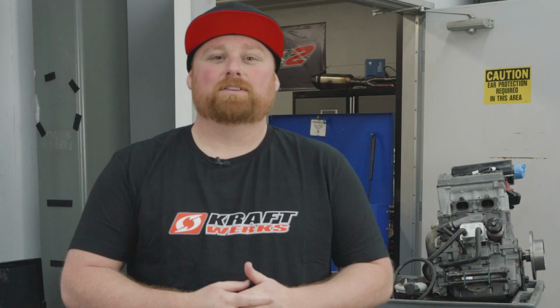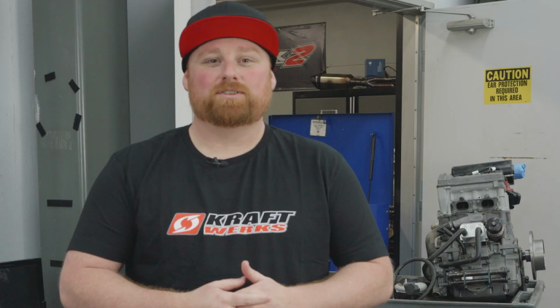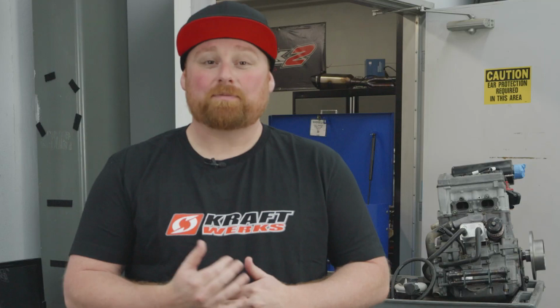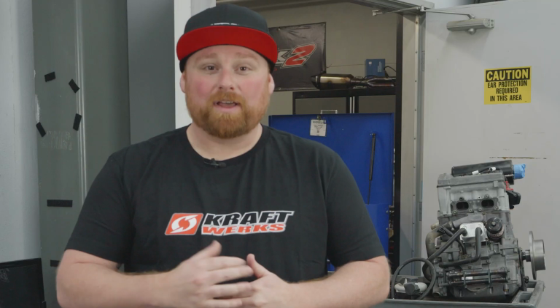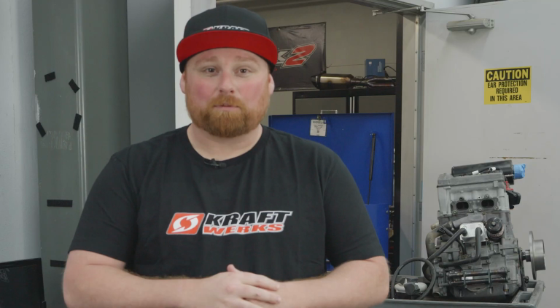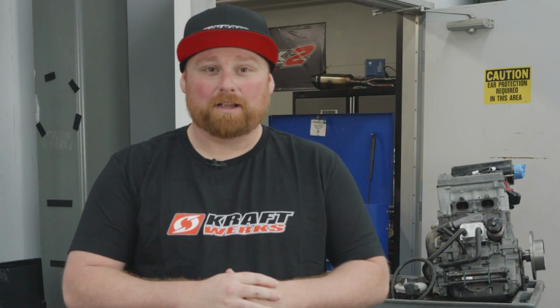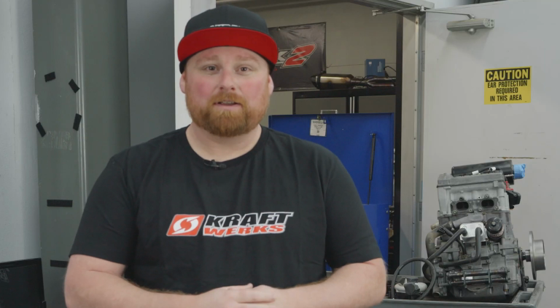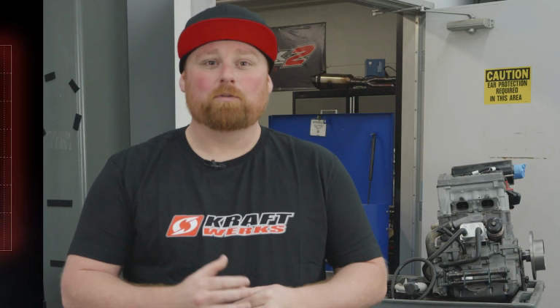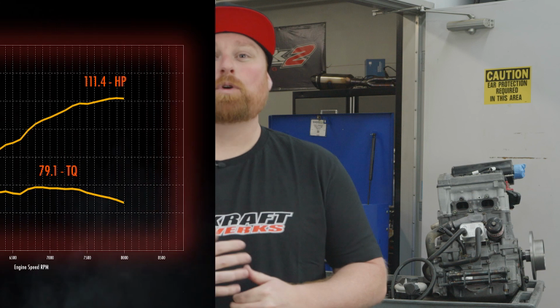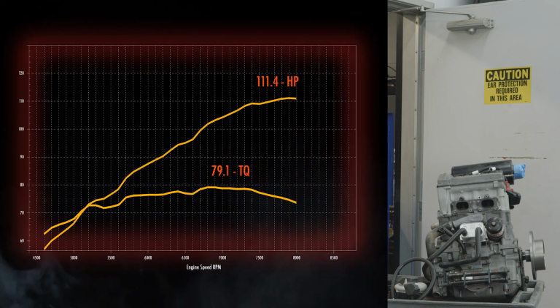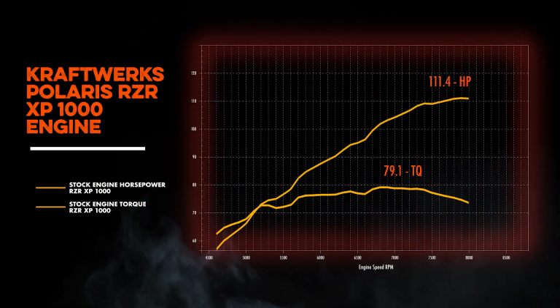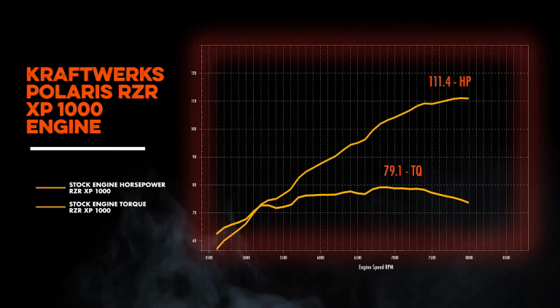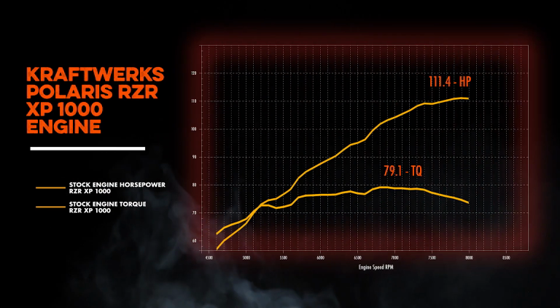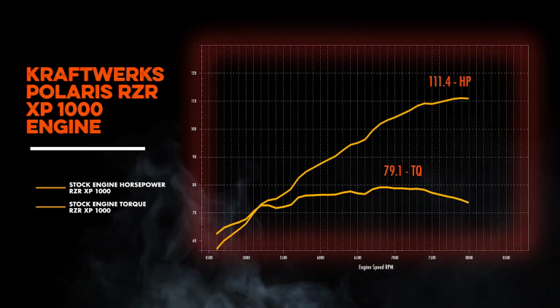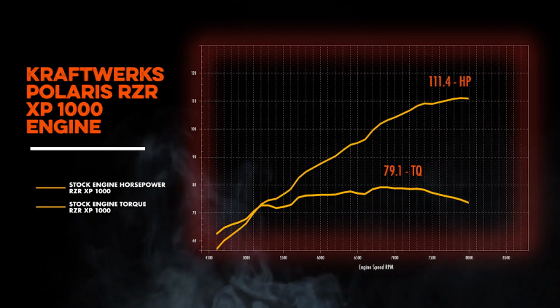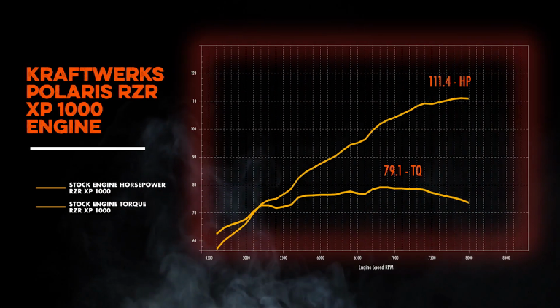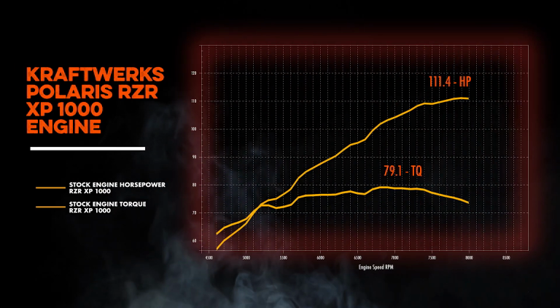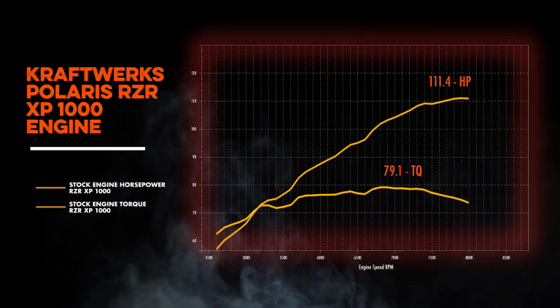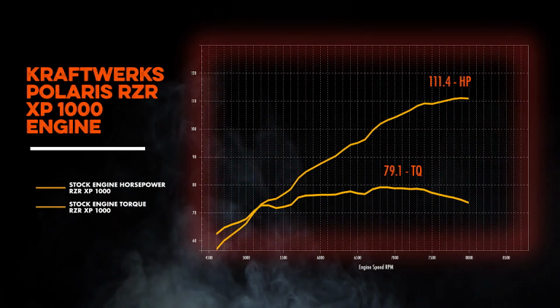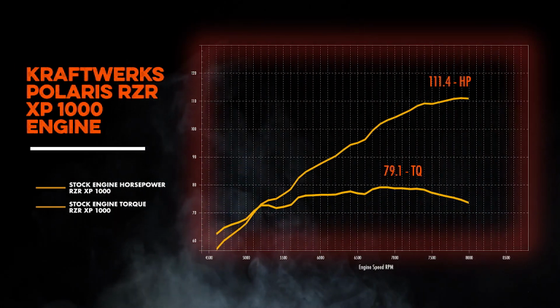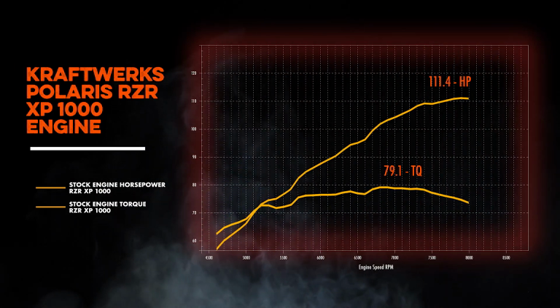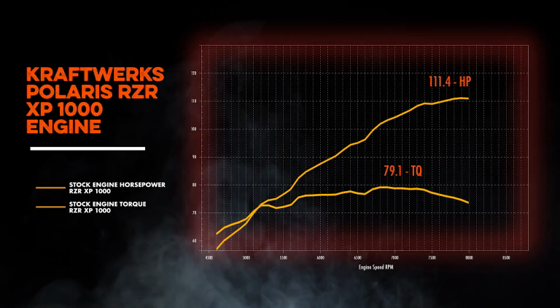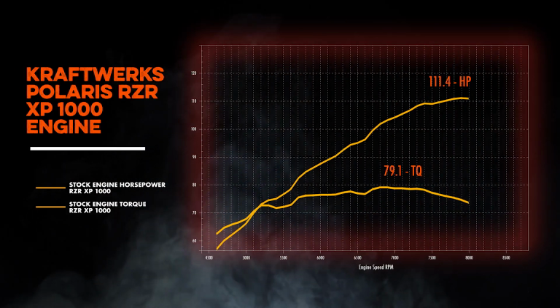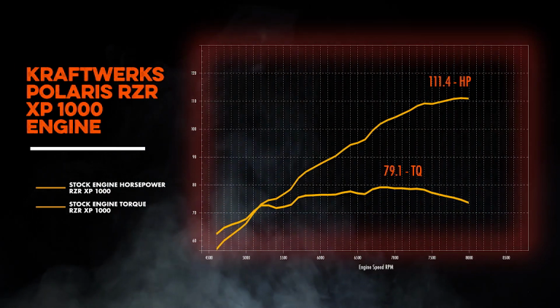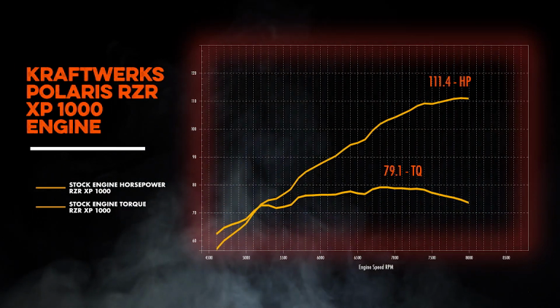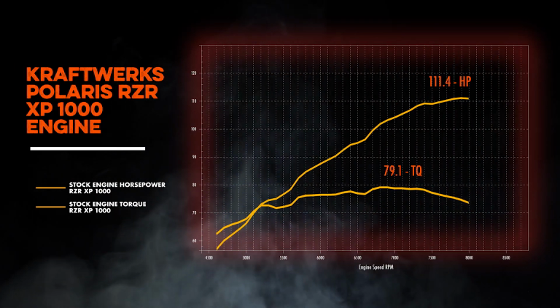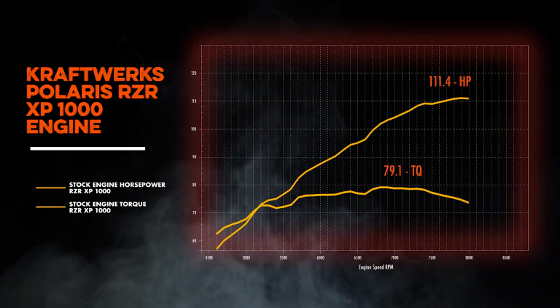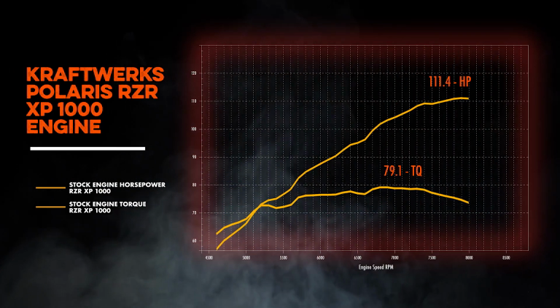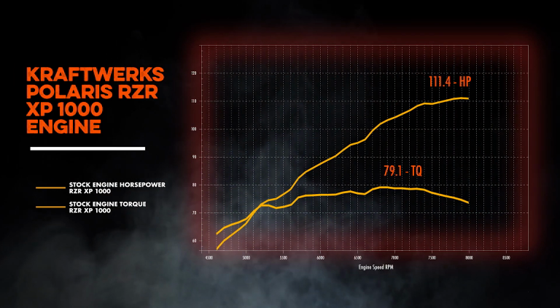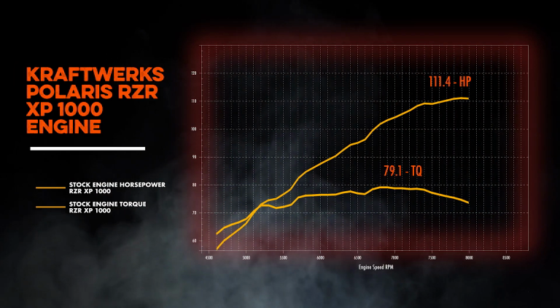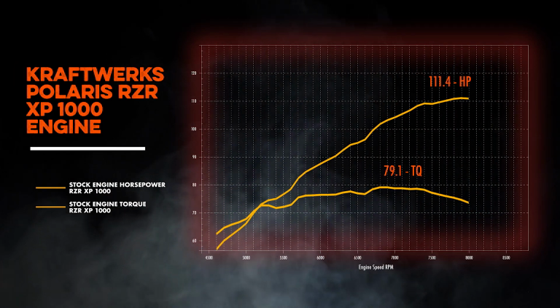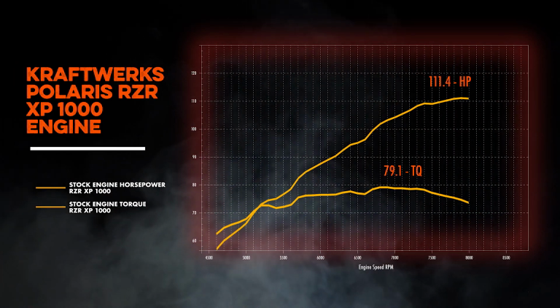After that run, we made right about the same advertised horsepower from Polaris at 111 horsepower.